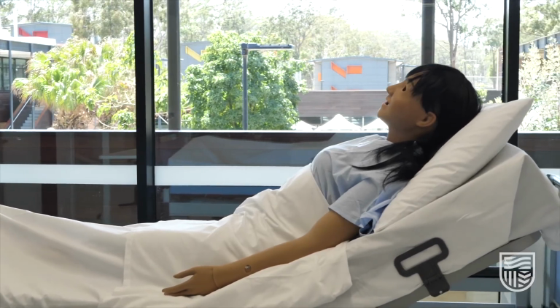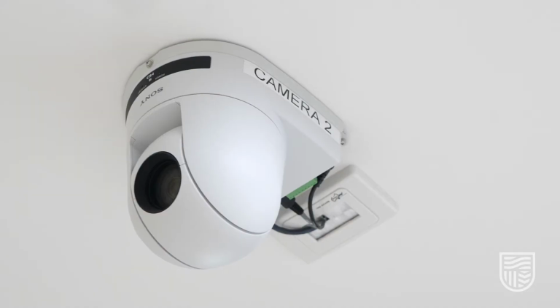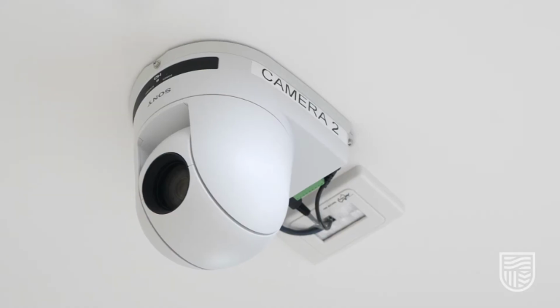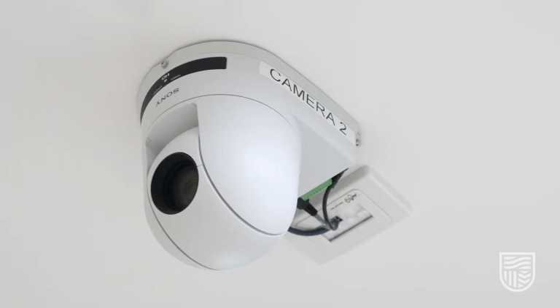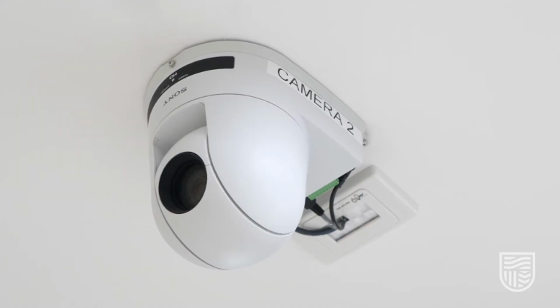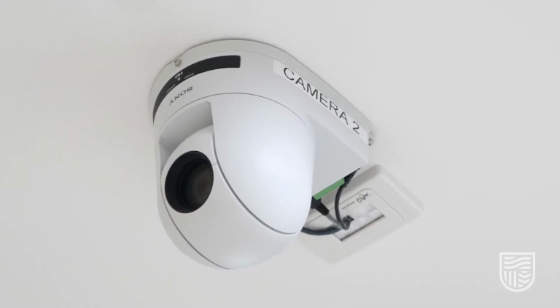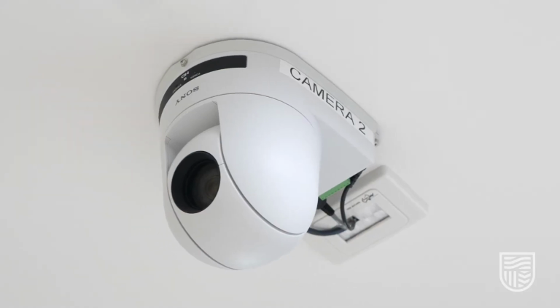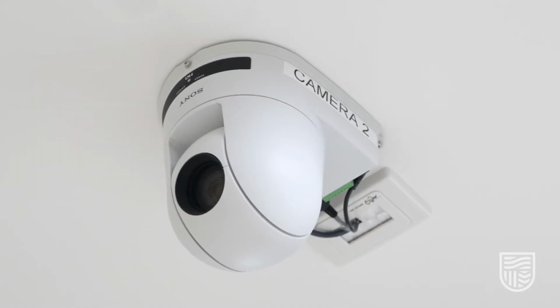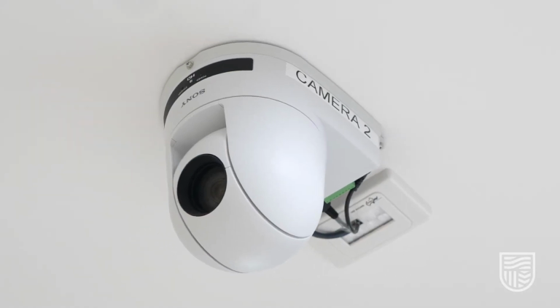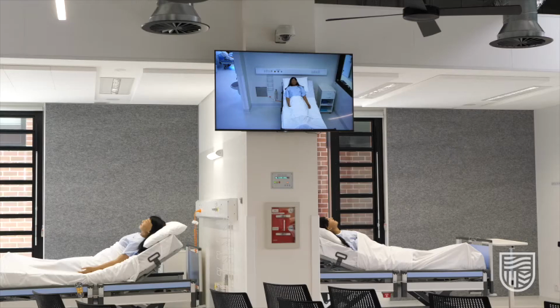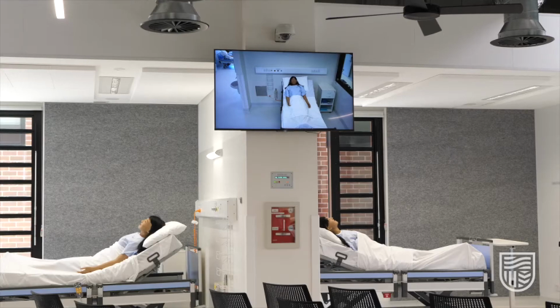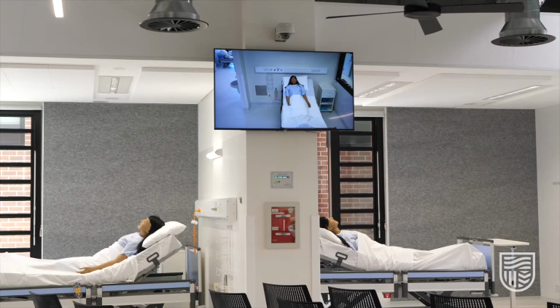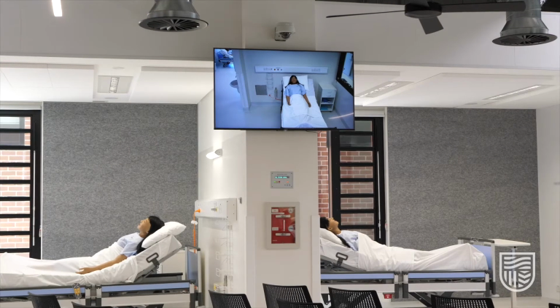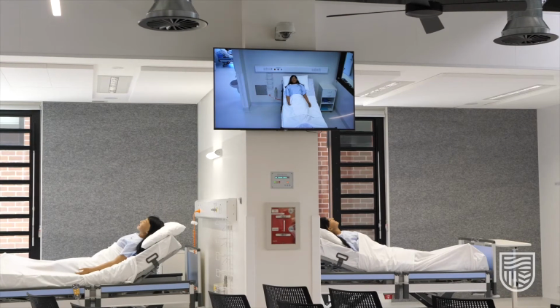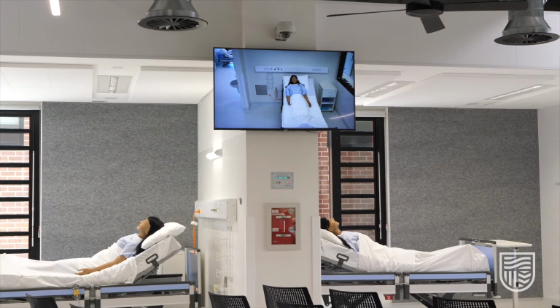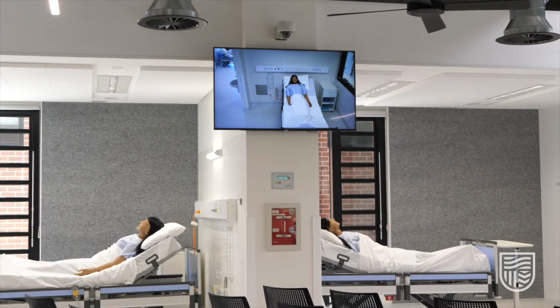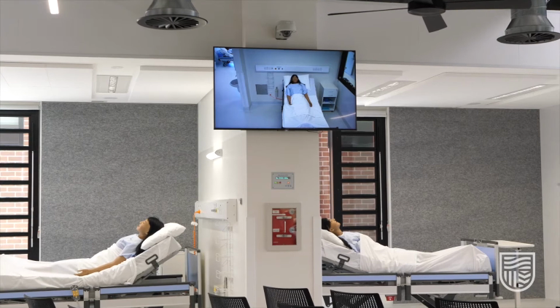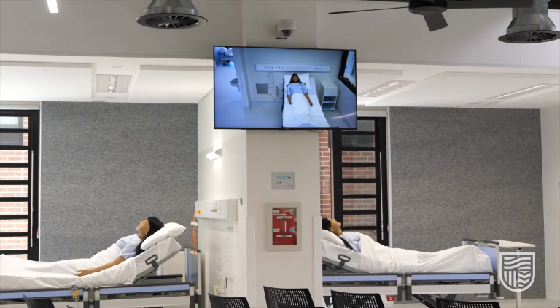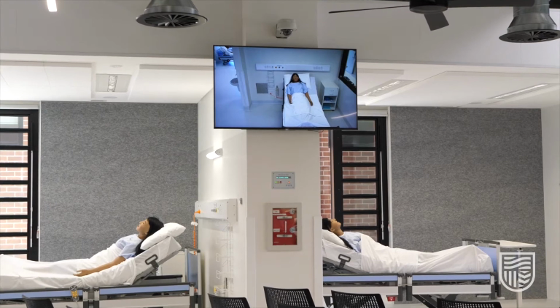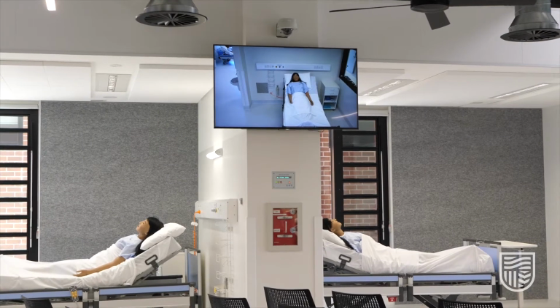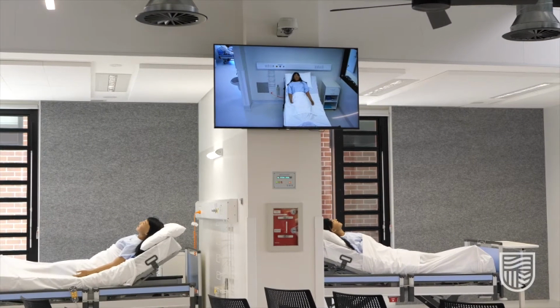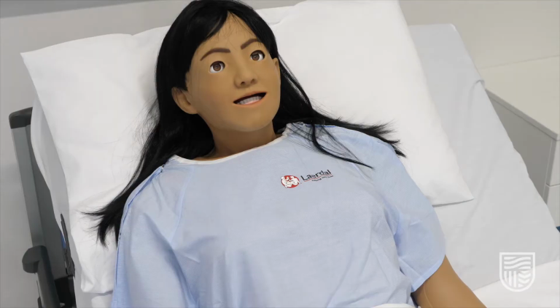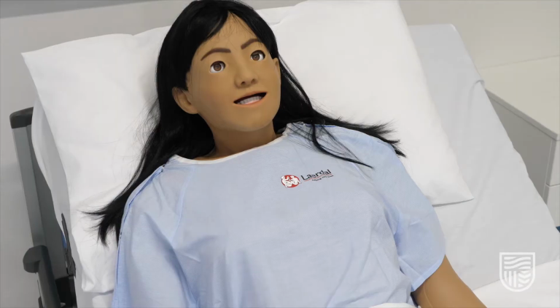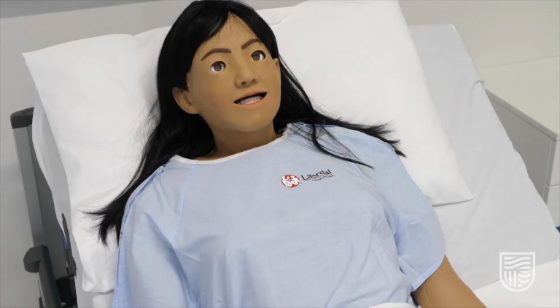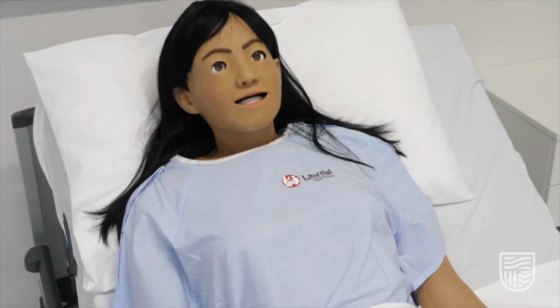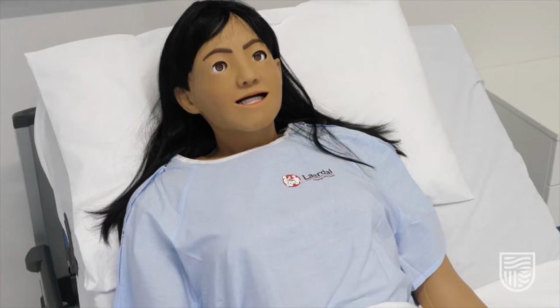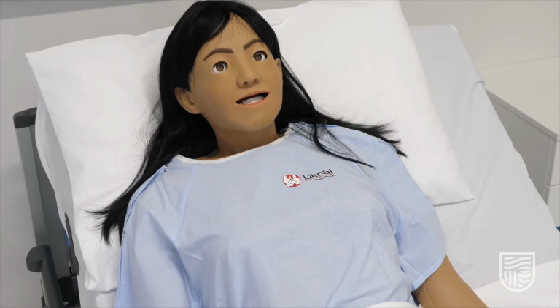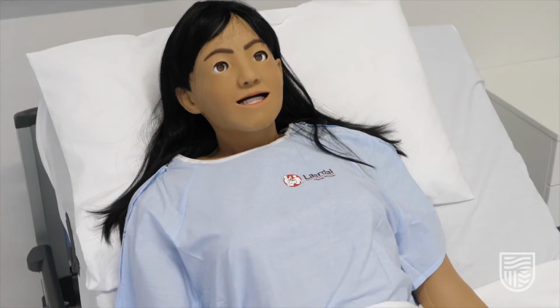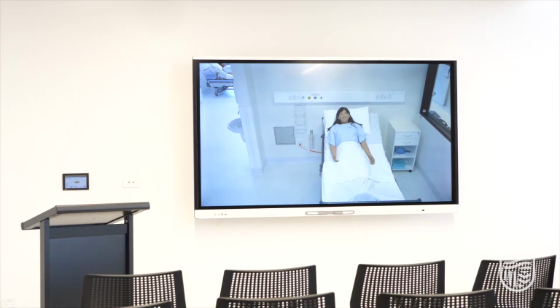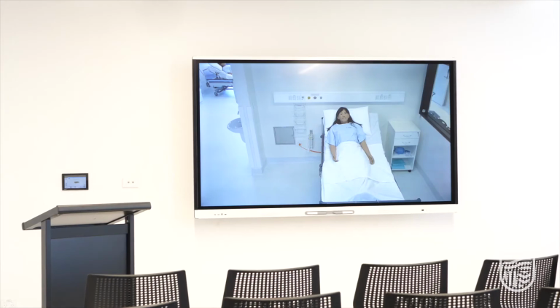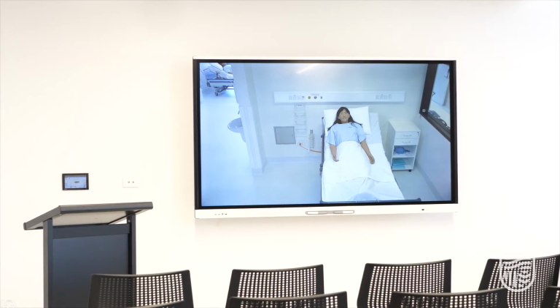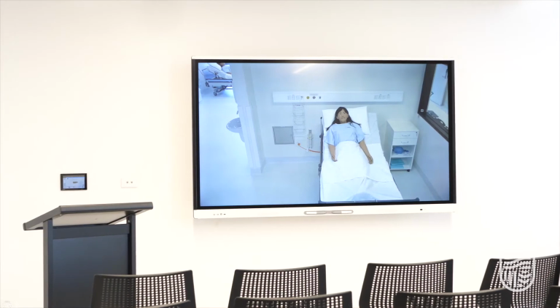We also have cameras that can live stream simulation exercises to the rest of the class and record them so you can watch them back.